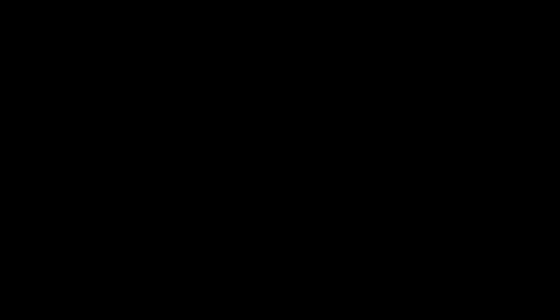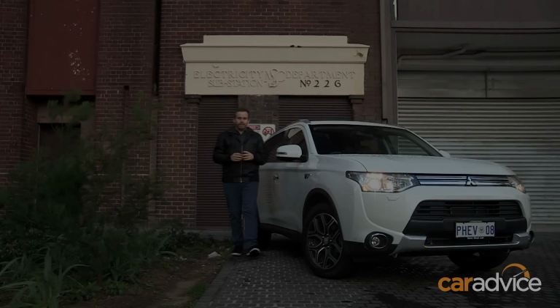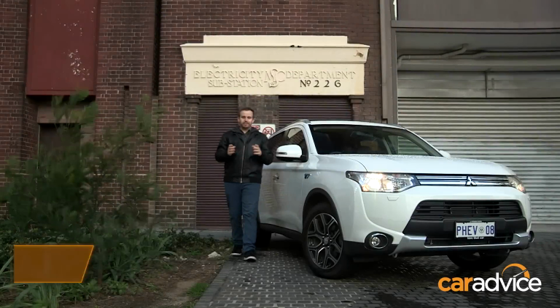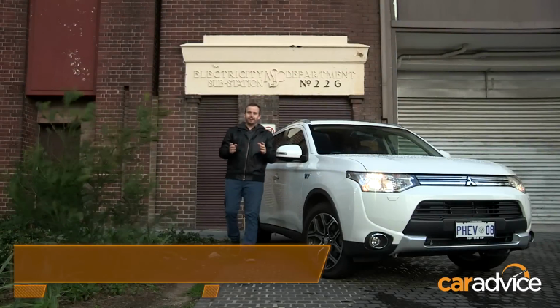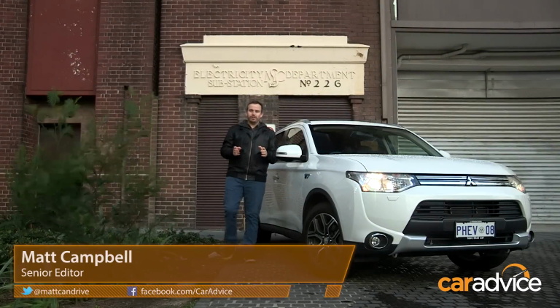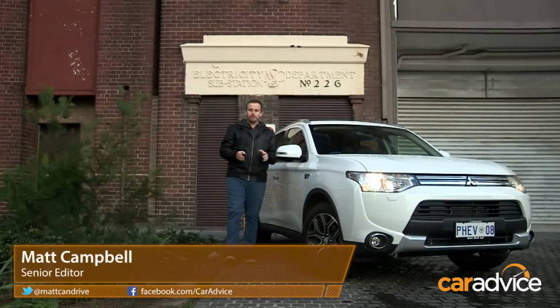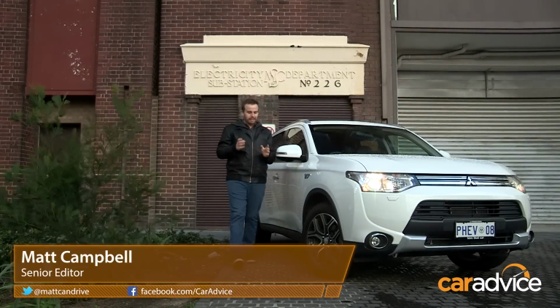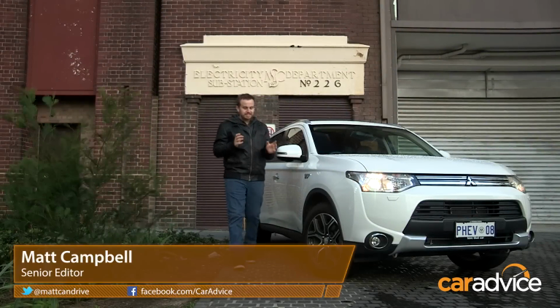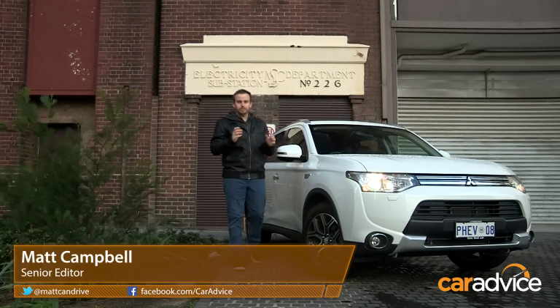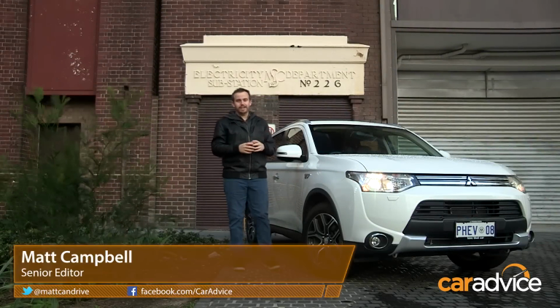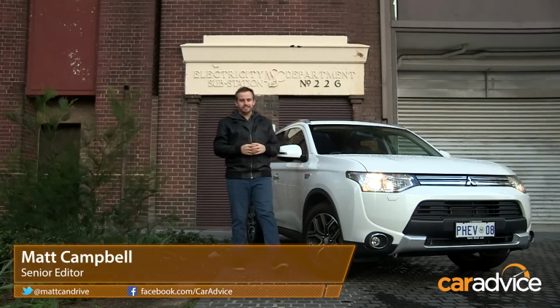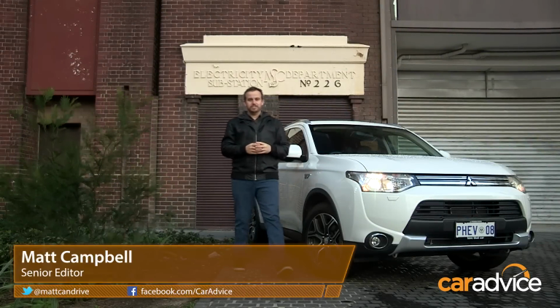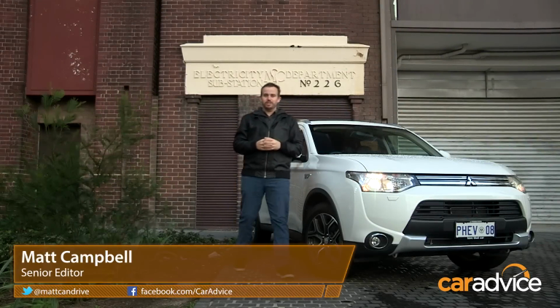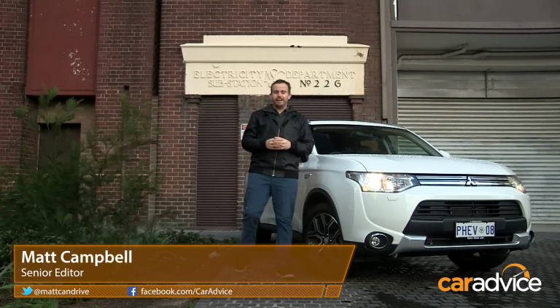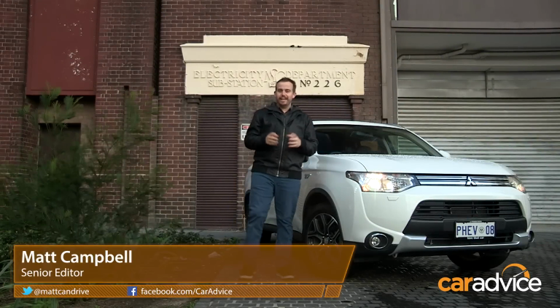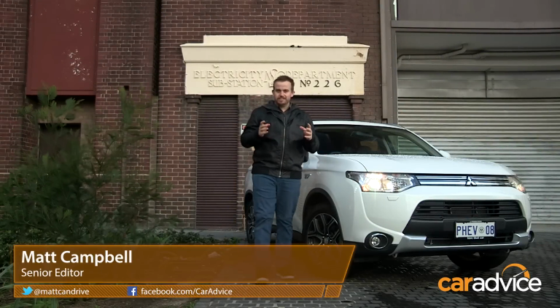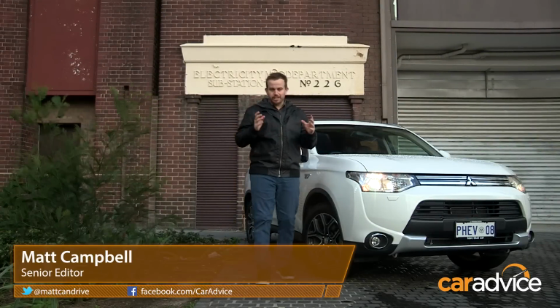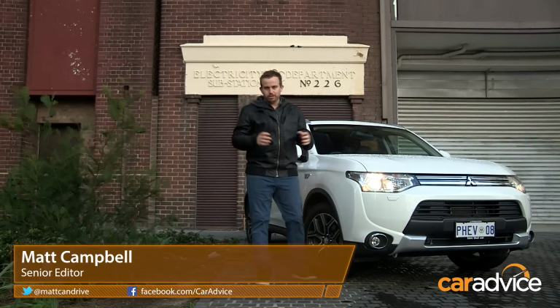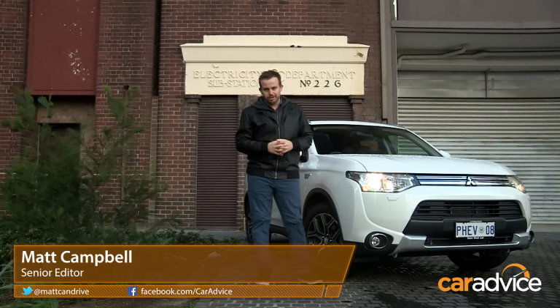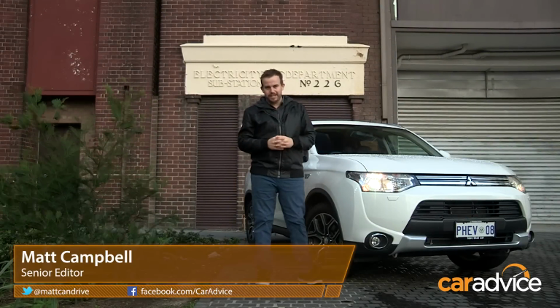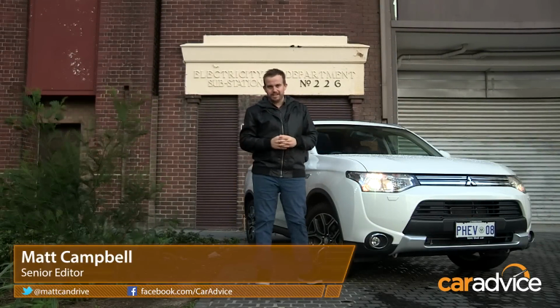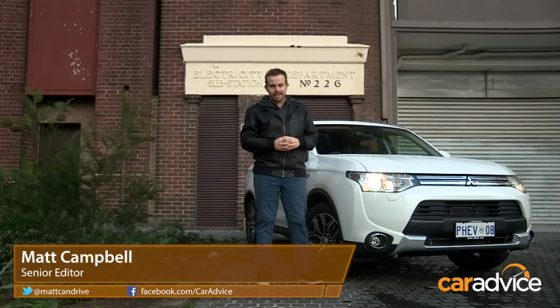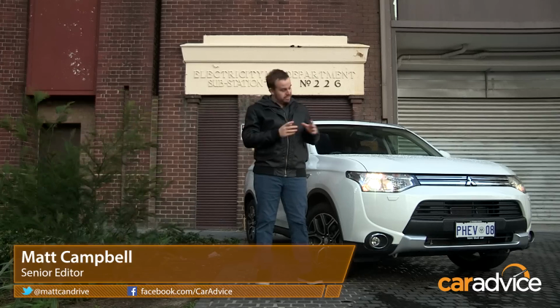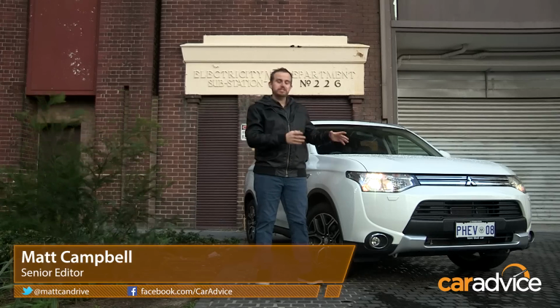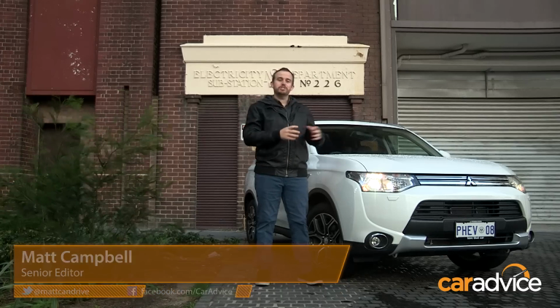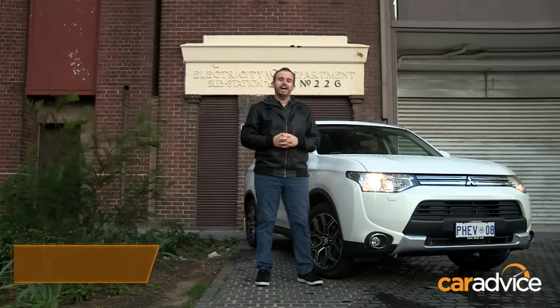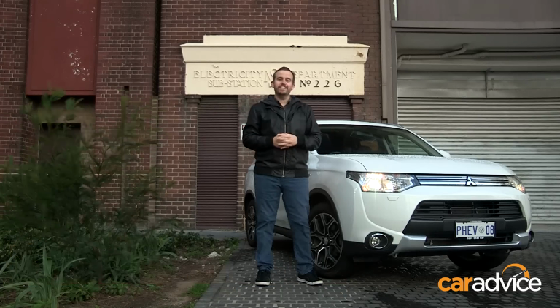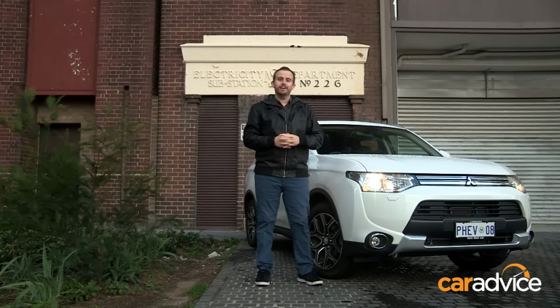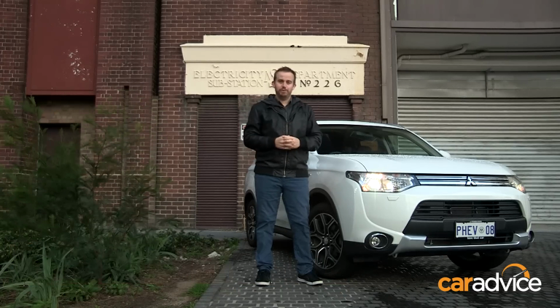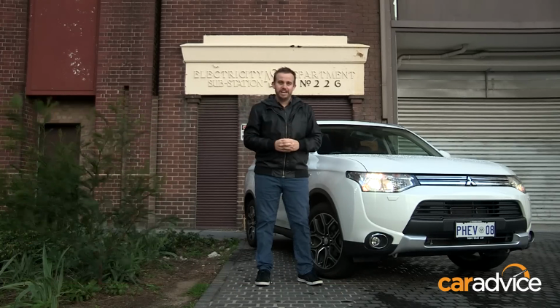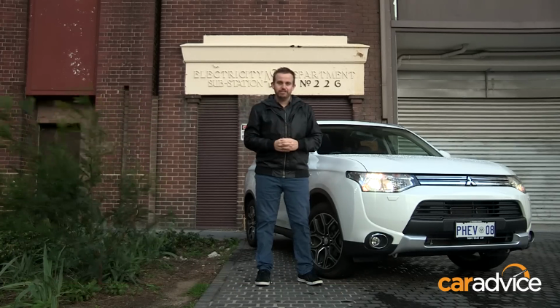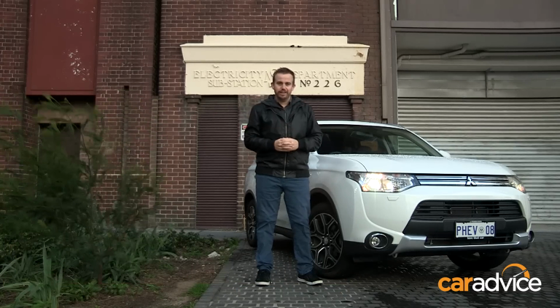Here at CarAdvice, we're pleased to announce the addition of our latest long-term test car. It's the Mitsubishi Outlander PHEV.